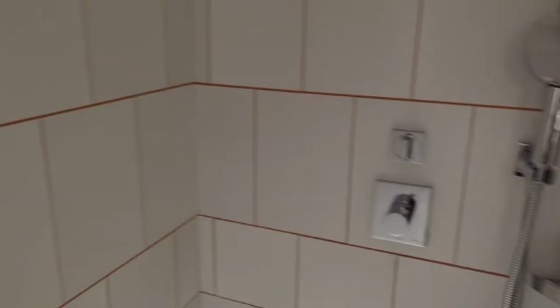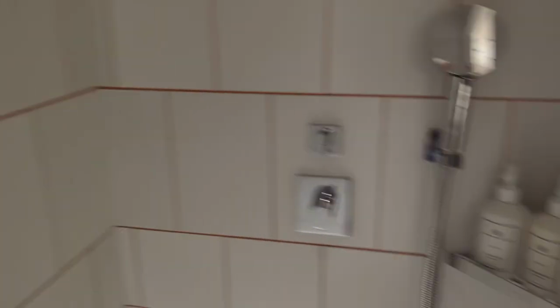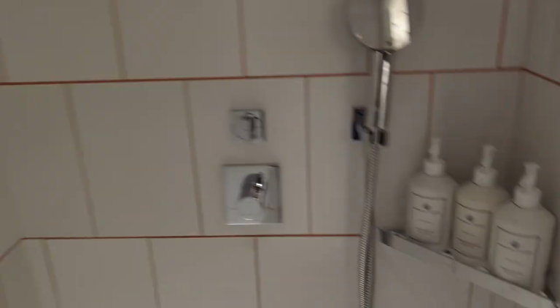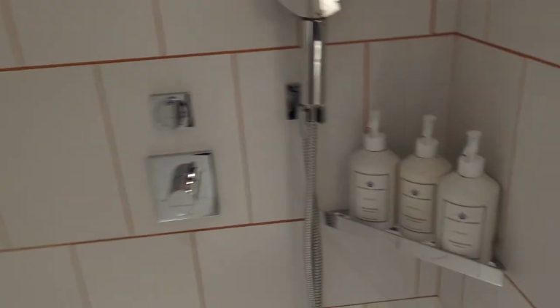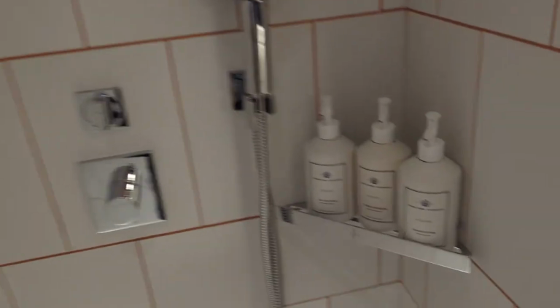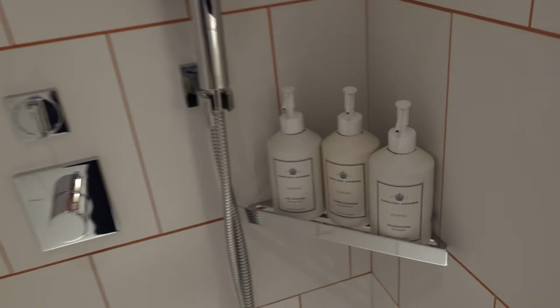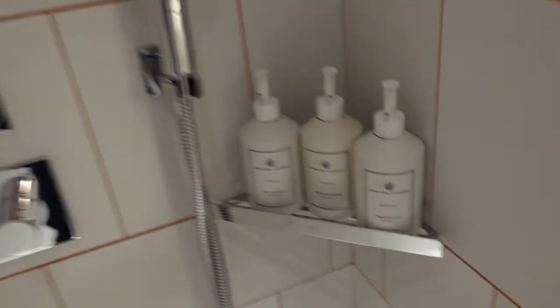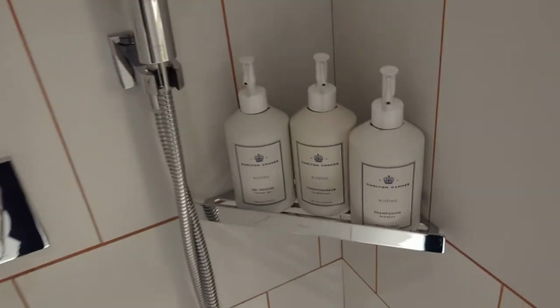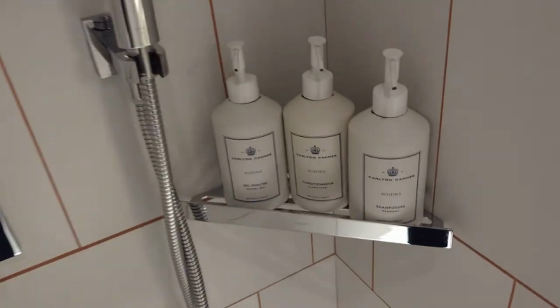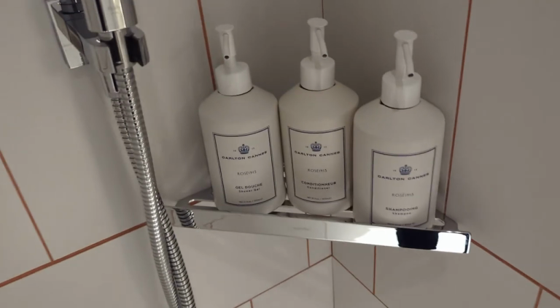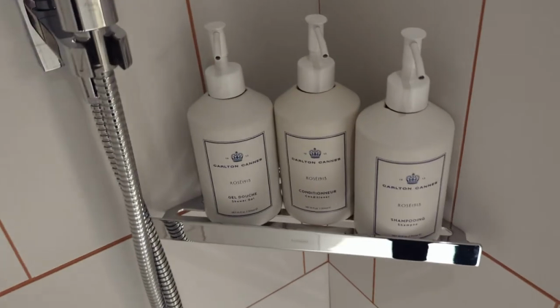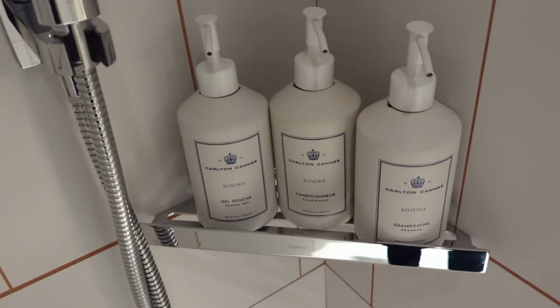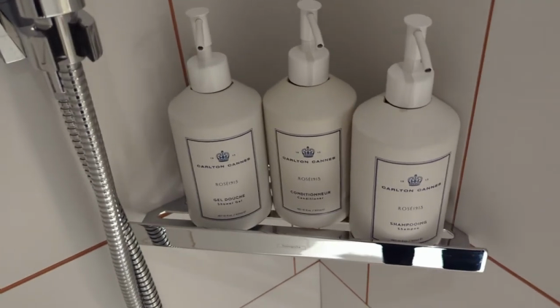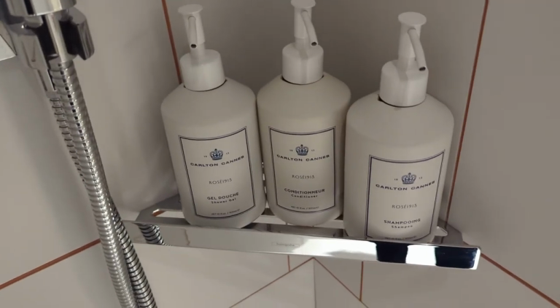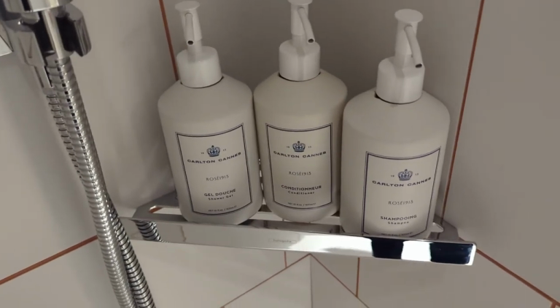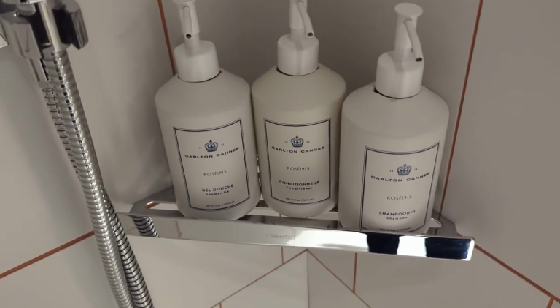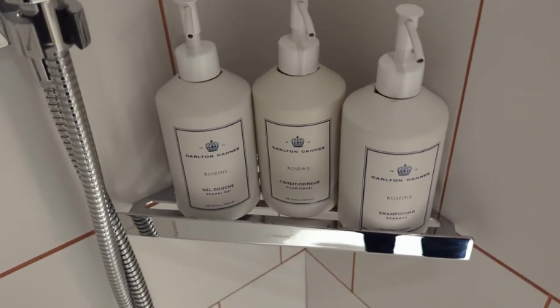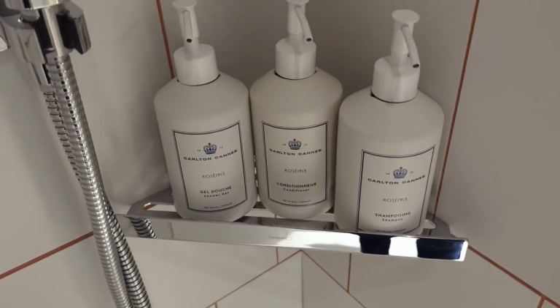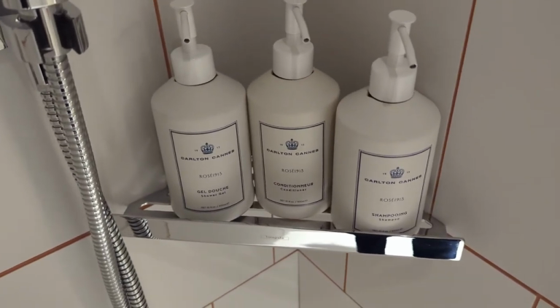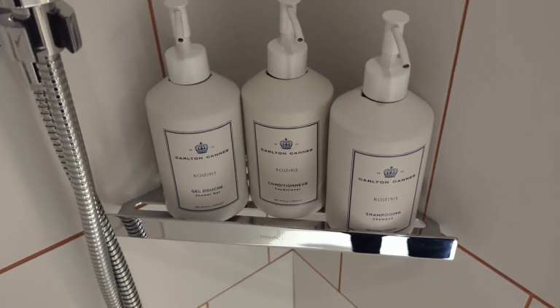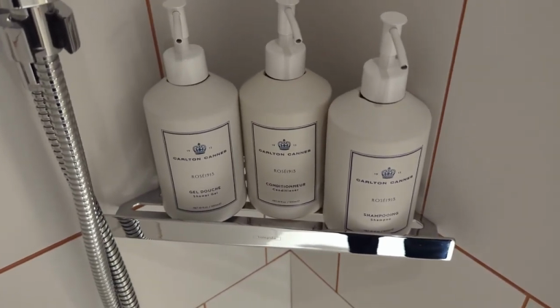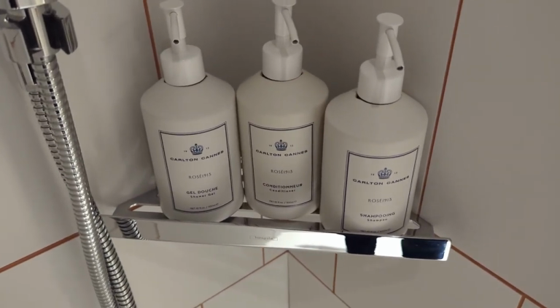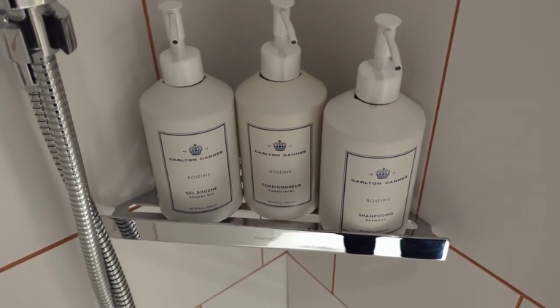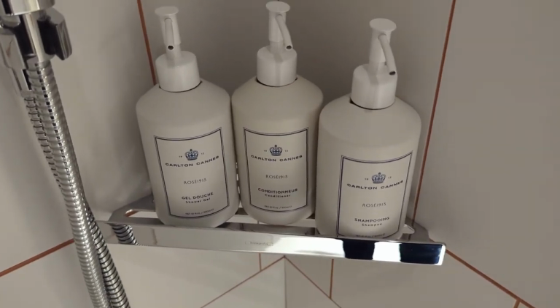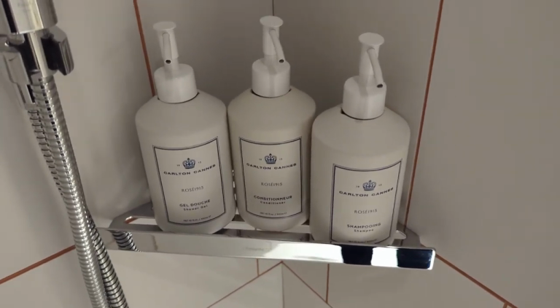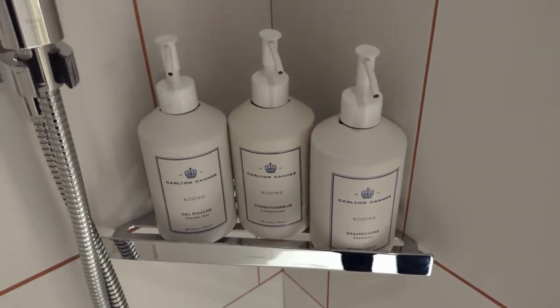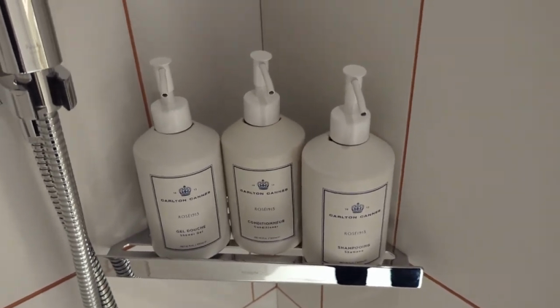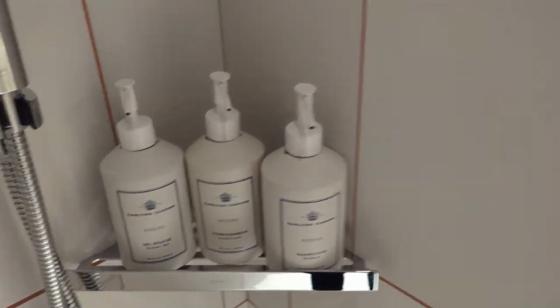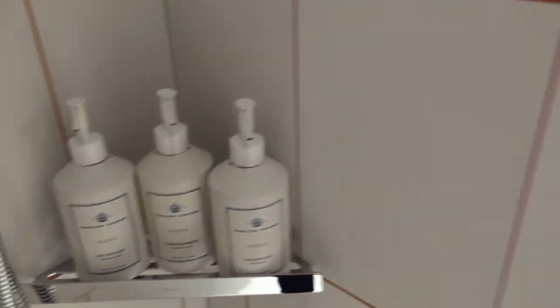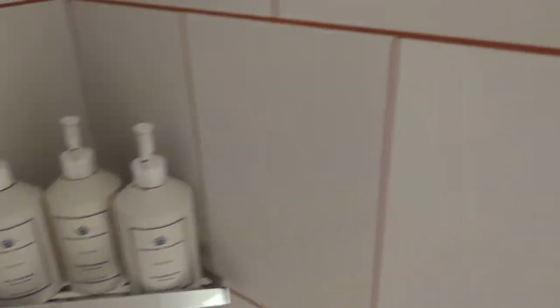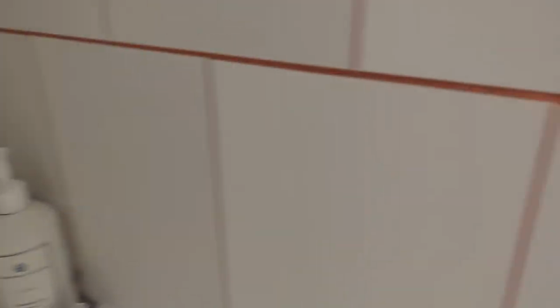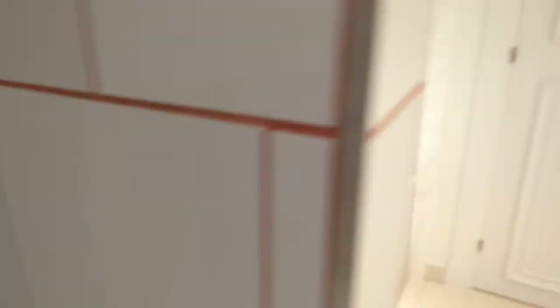And here are the full-size reusable toiletries in the shower itself.